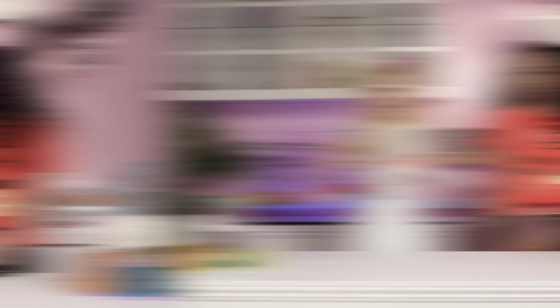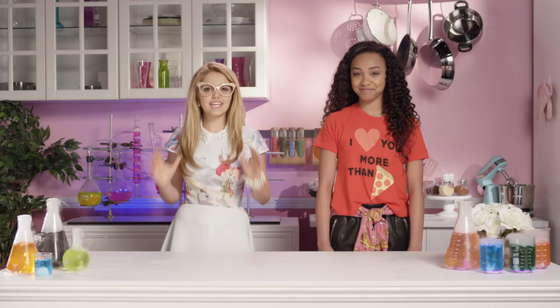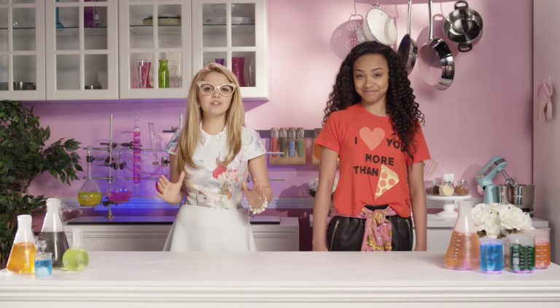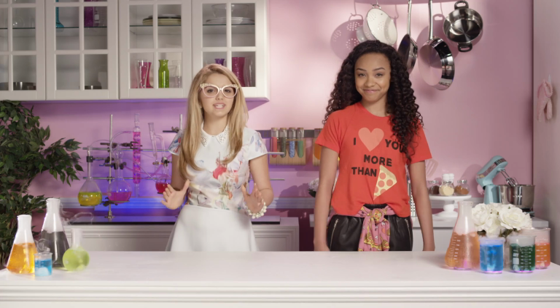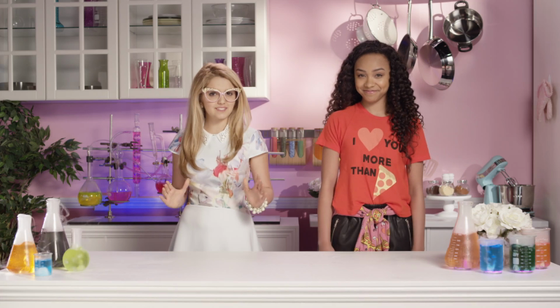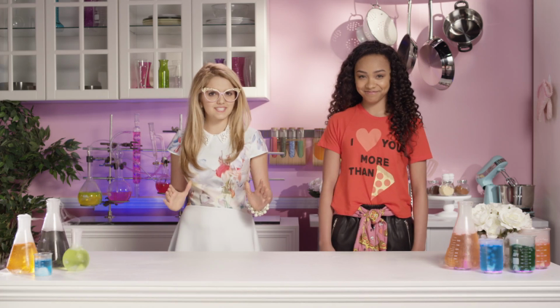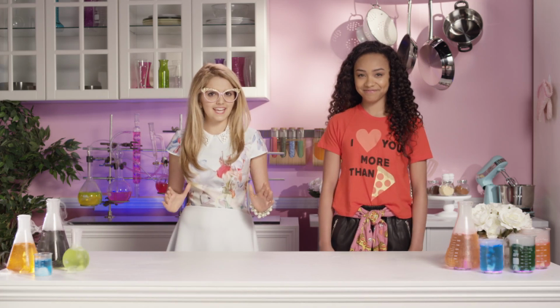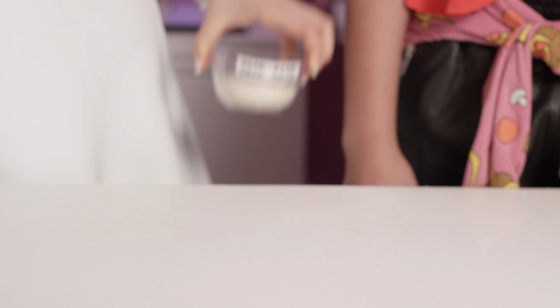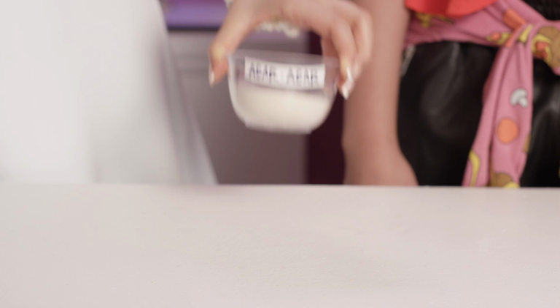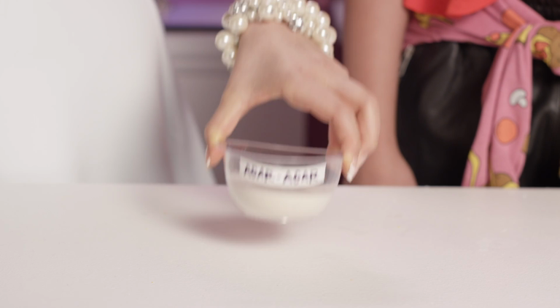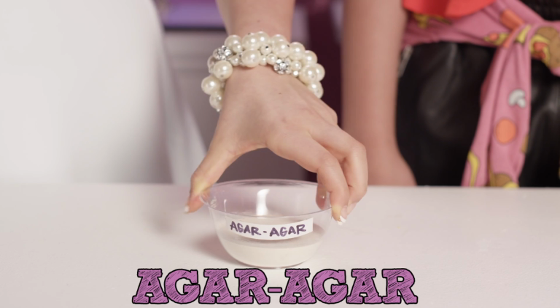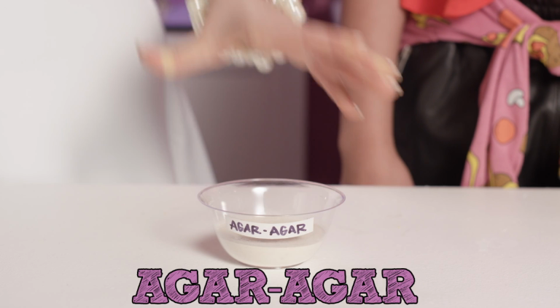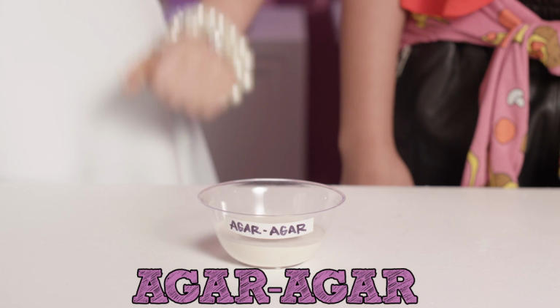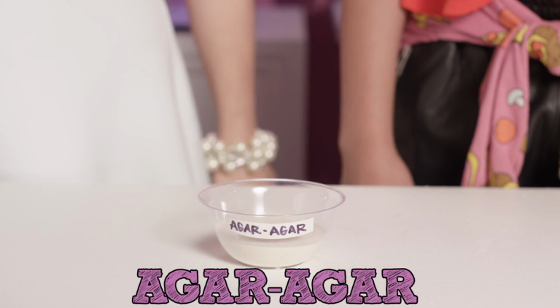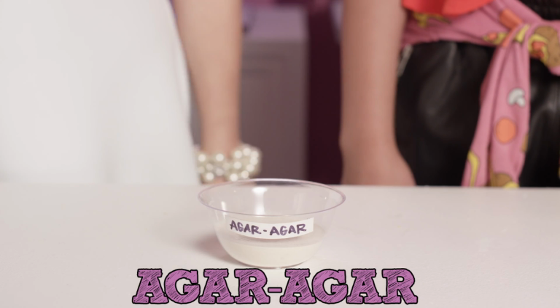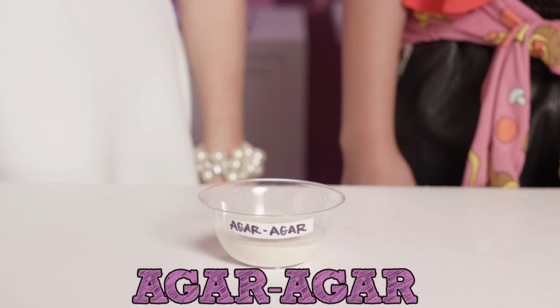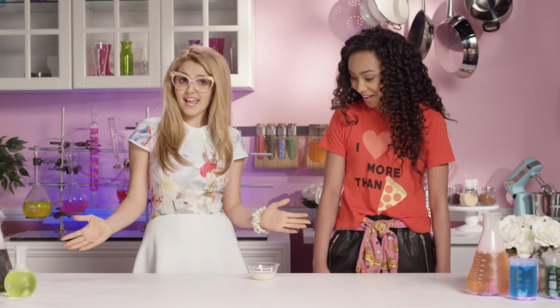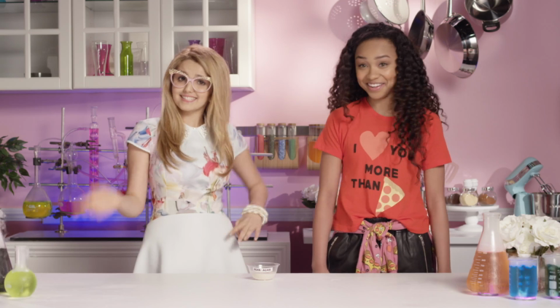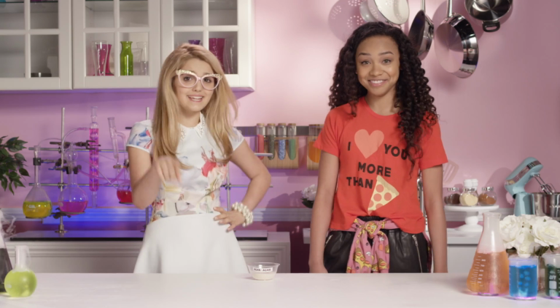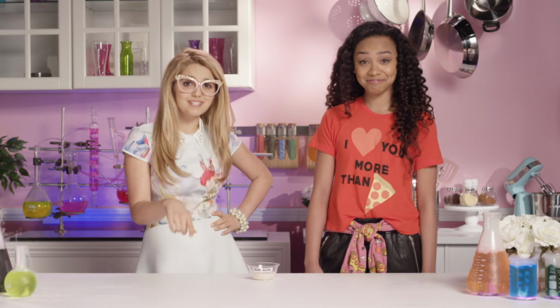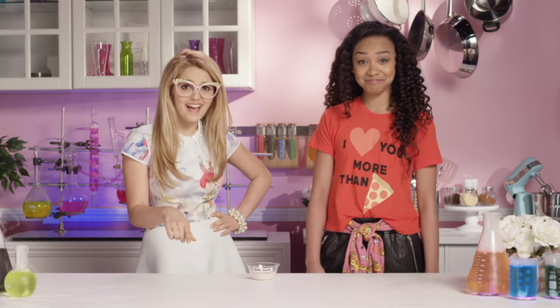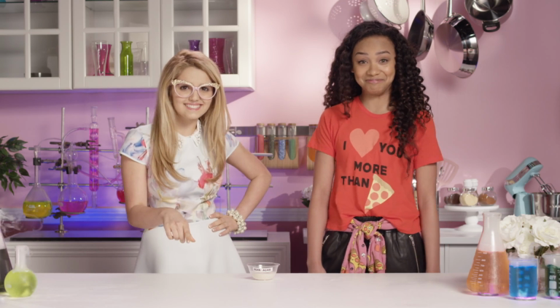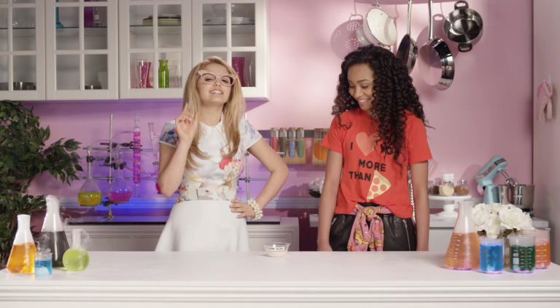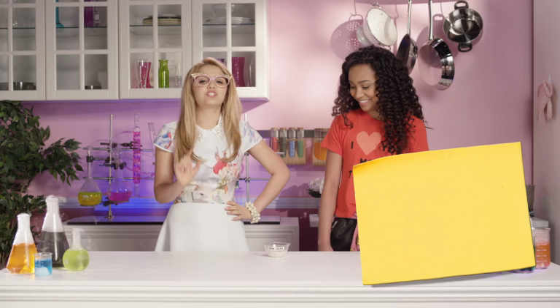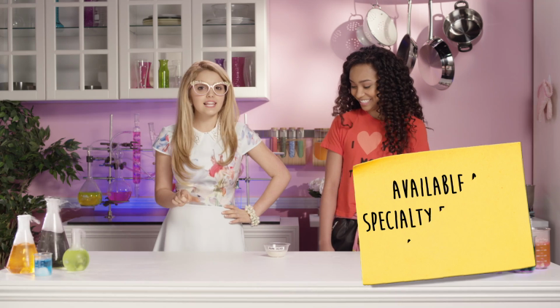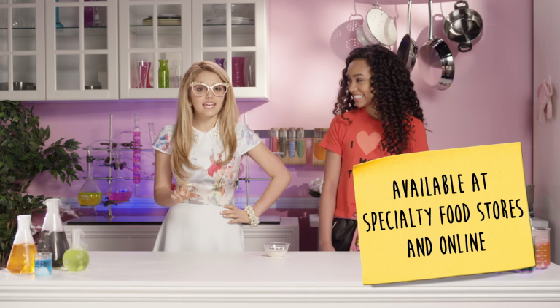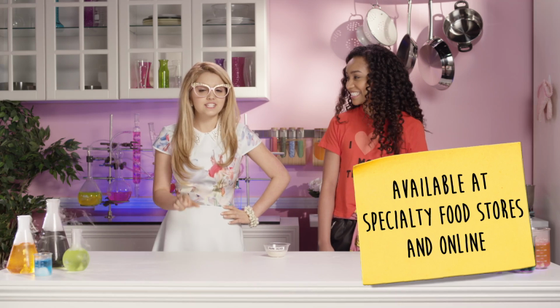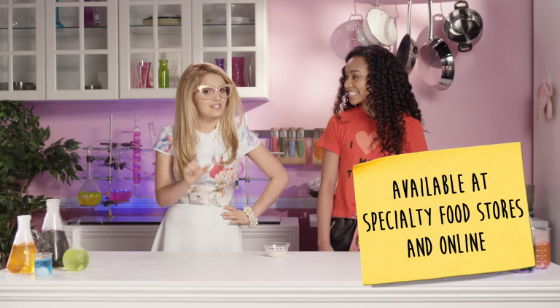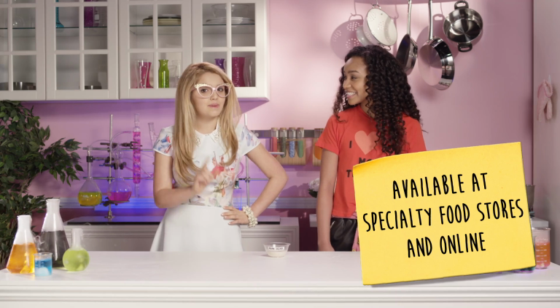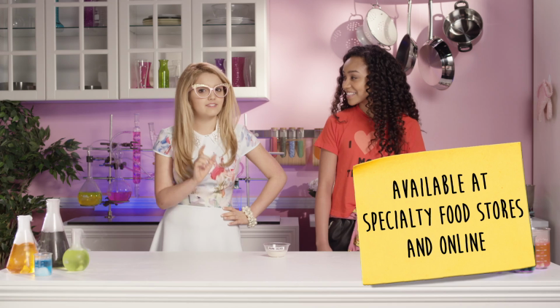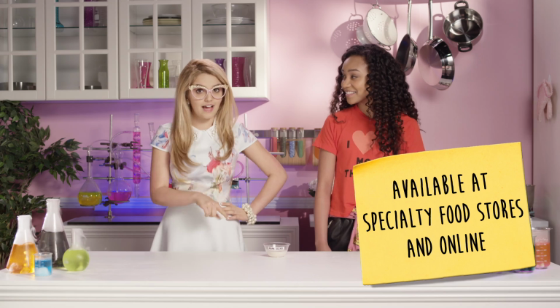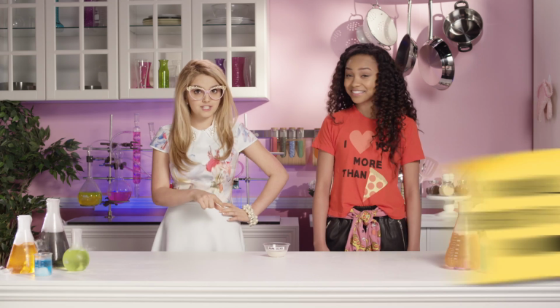Our key ingredient of the day is agar agar! So nice, they named it twice. It's a jelly agent that is made out of algae.